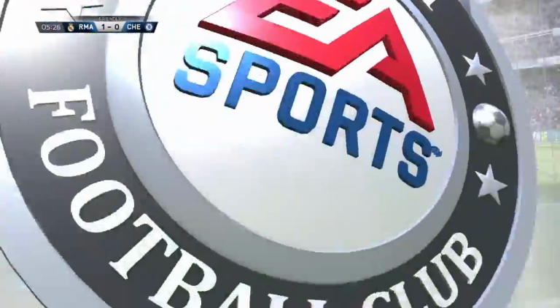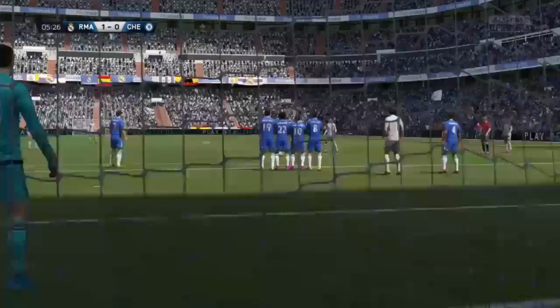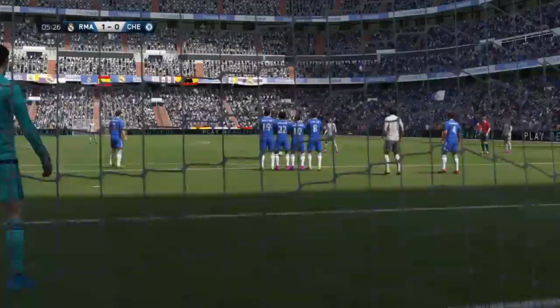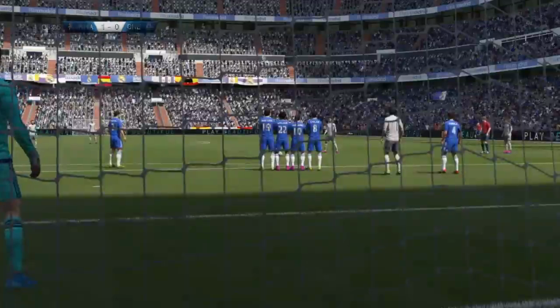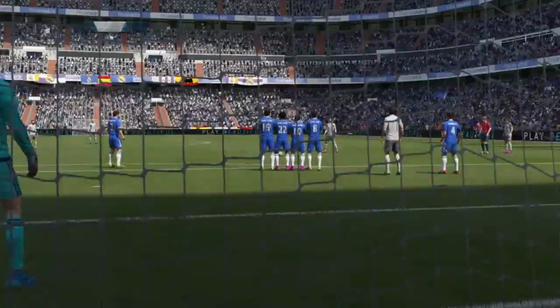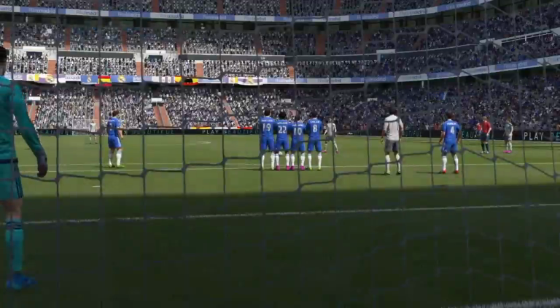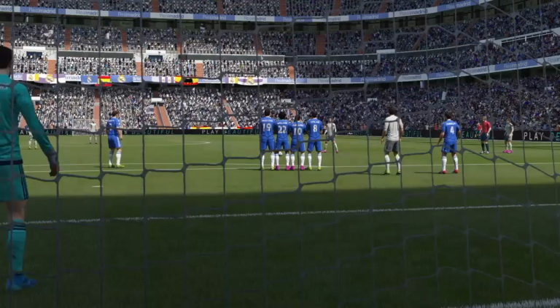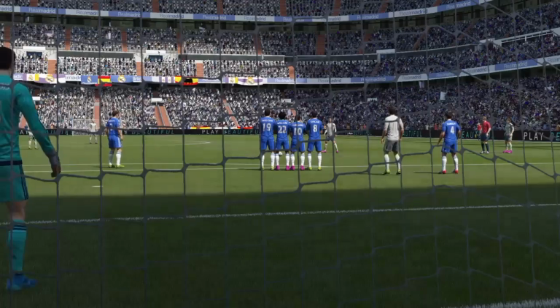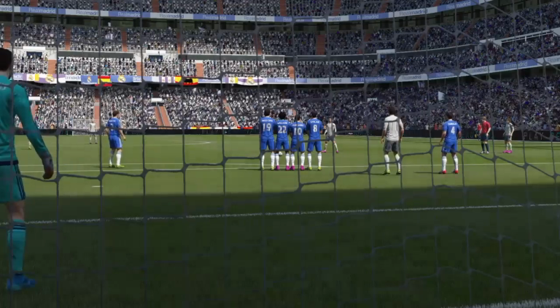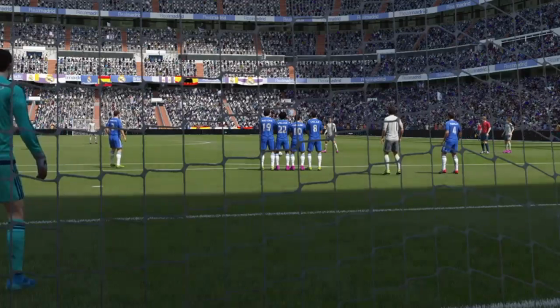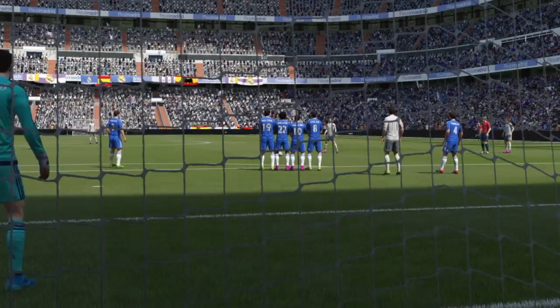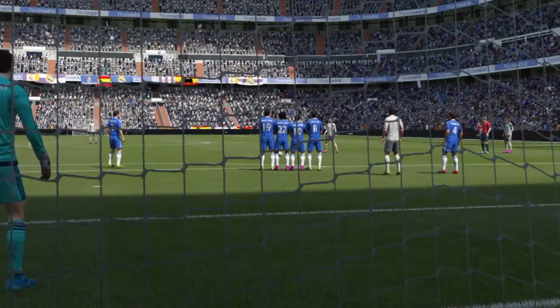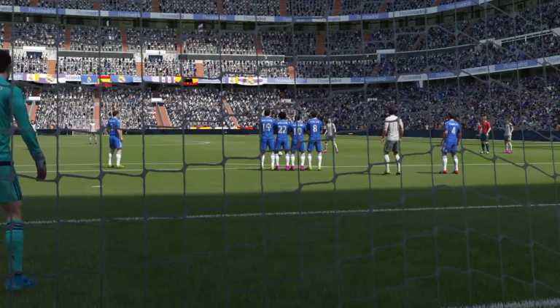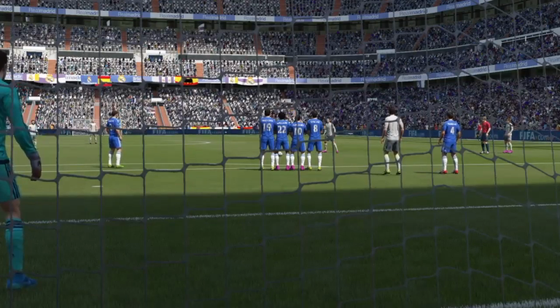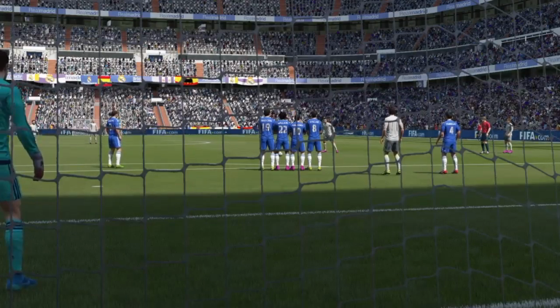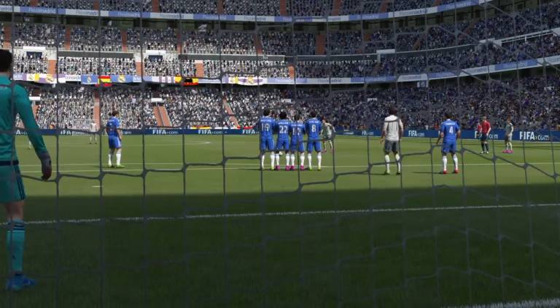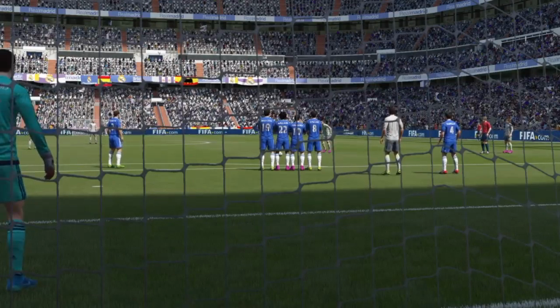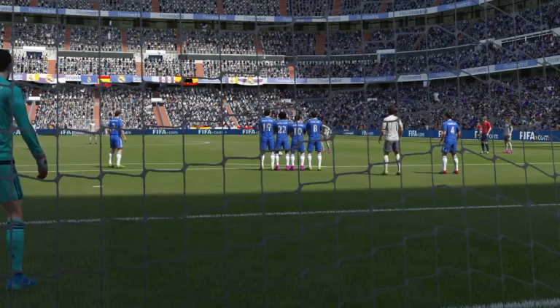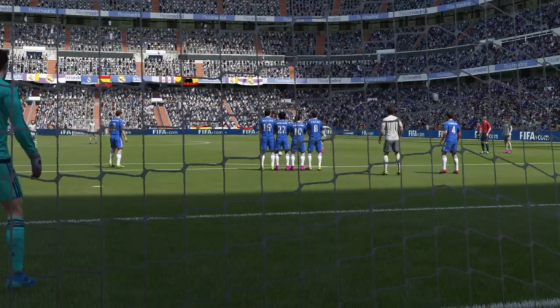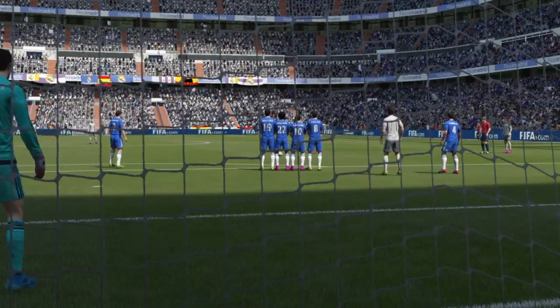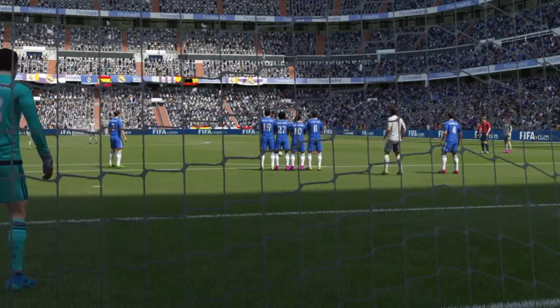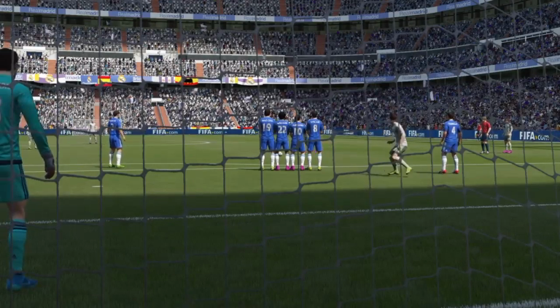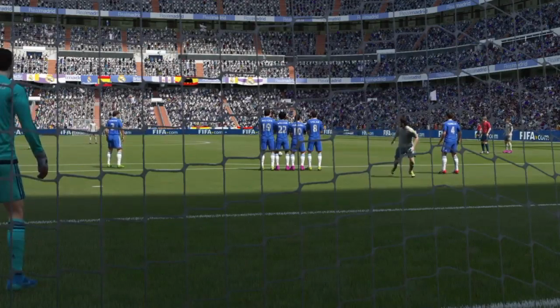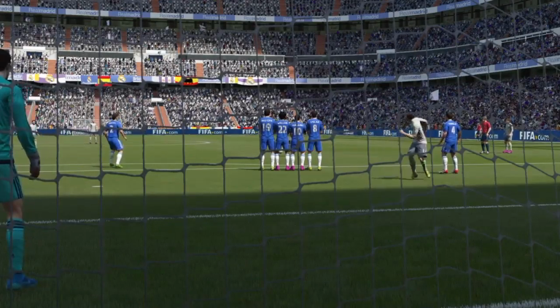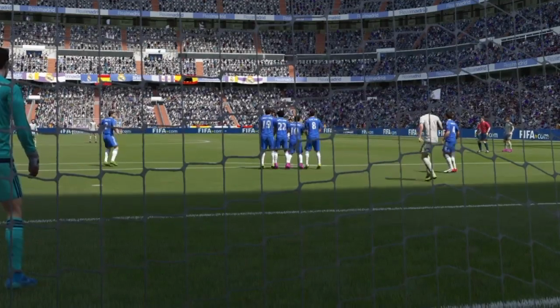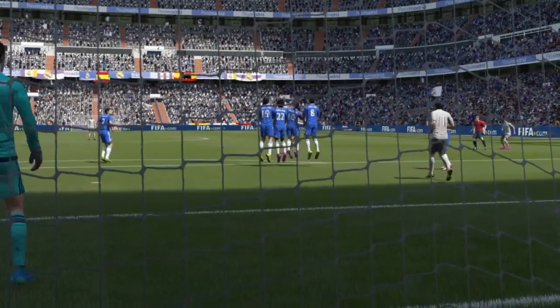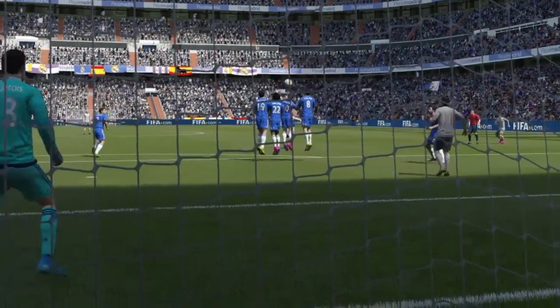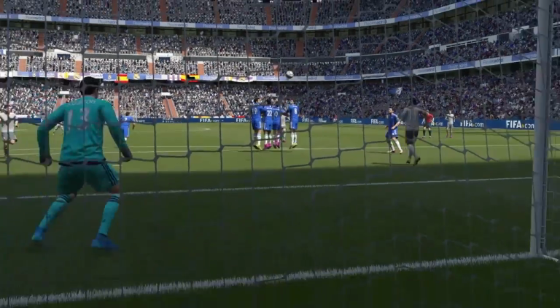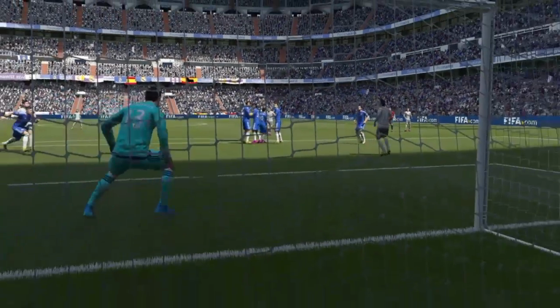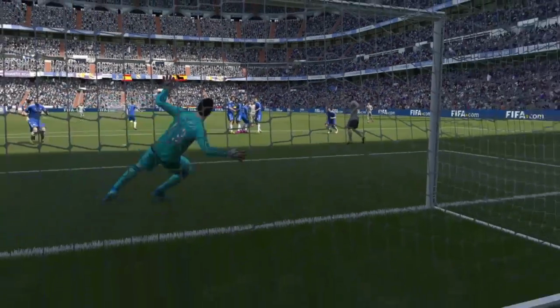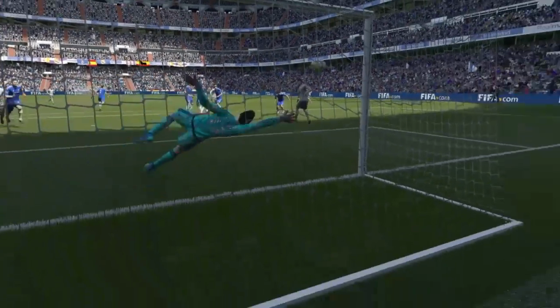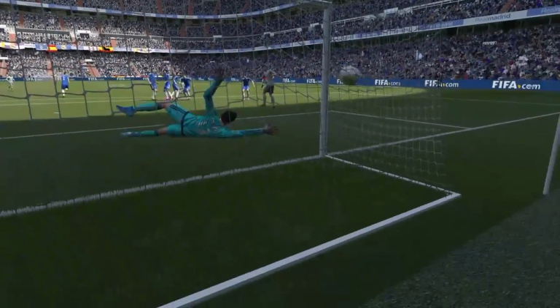Really well executed that. A bit of spin, a bit of dip on it to beat the keeper to his right.